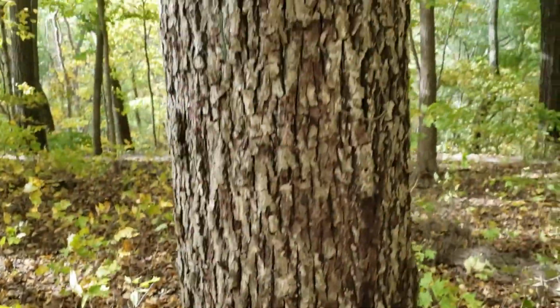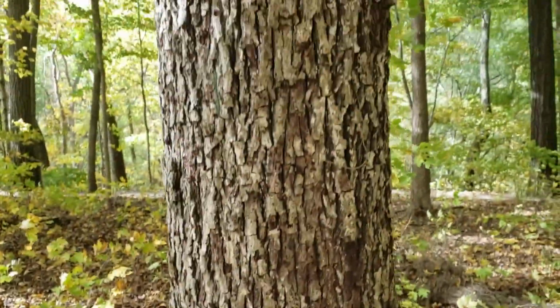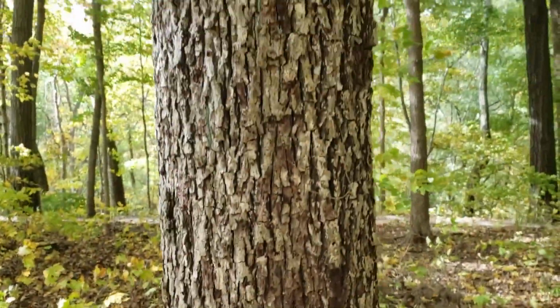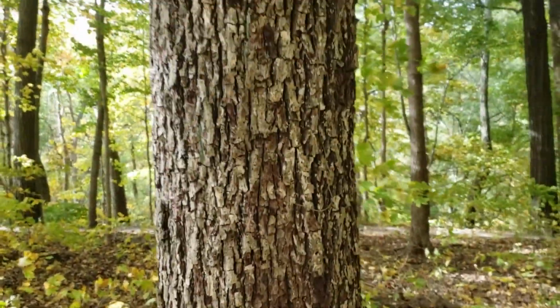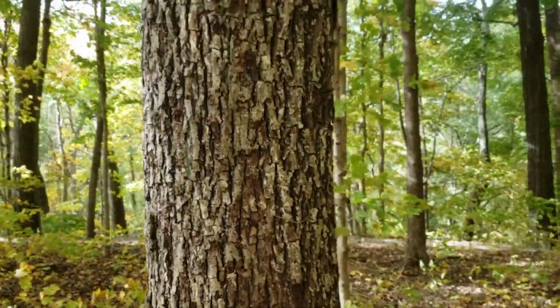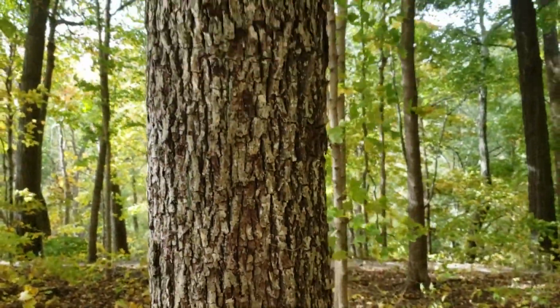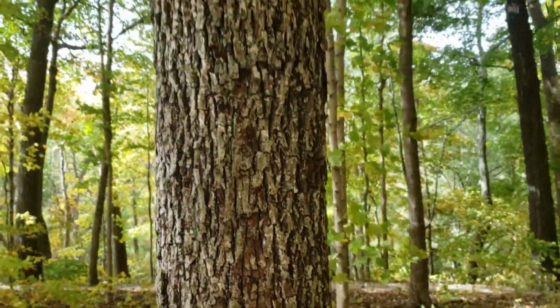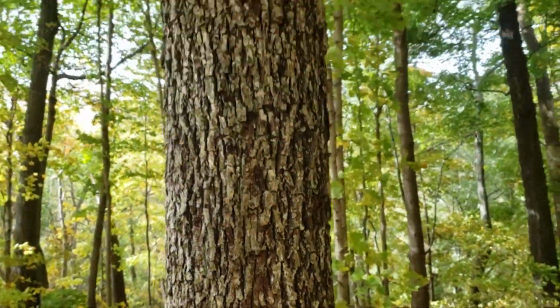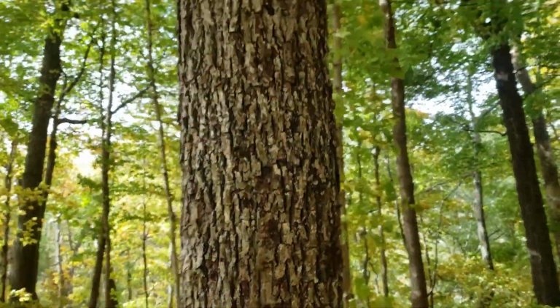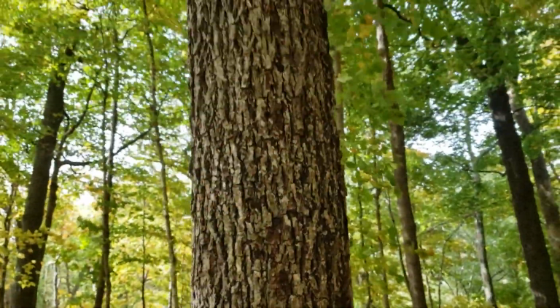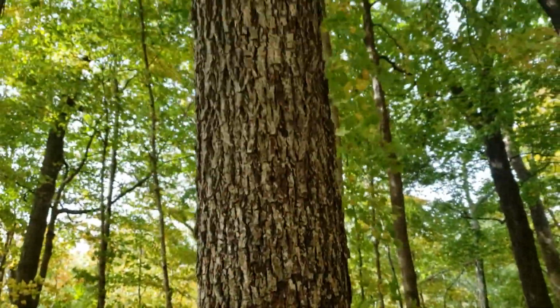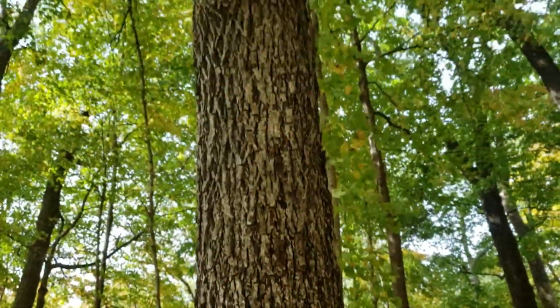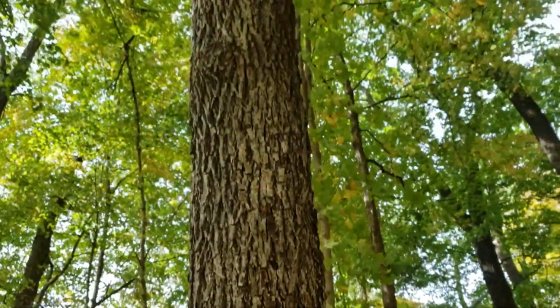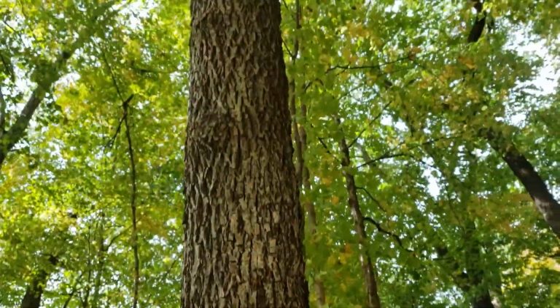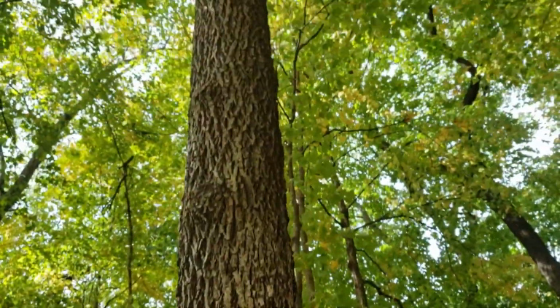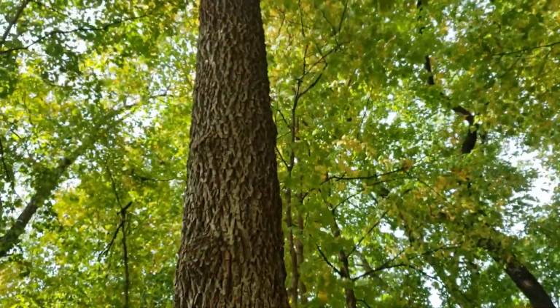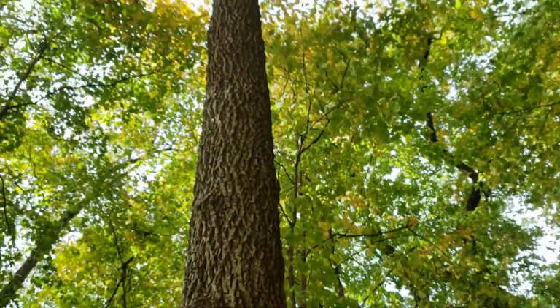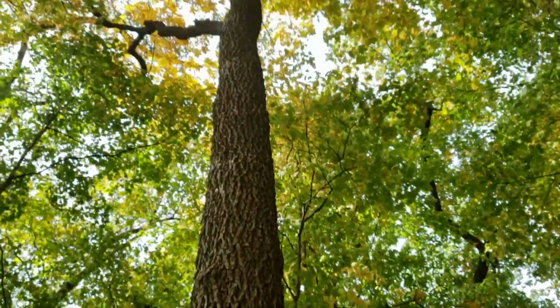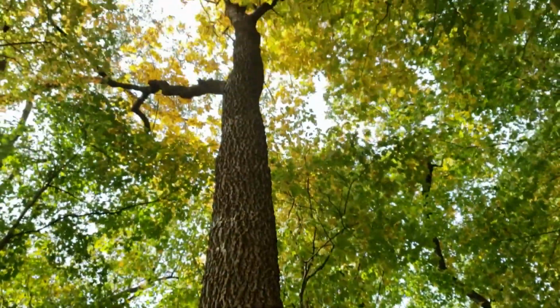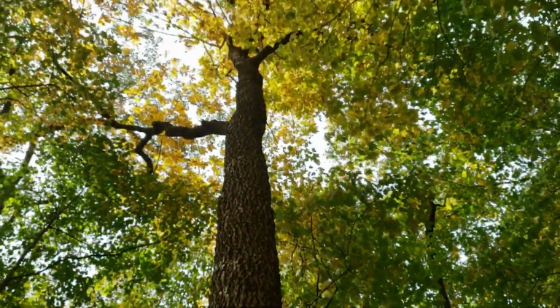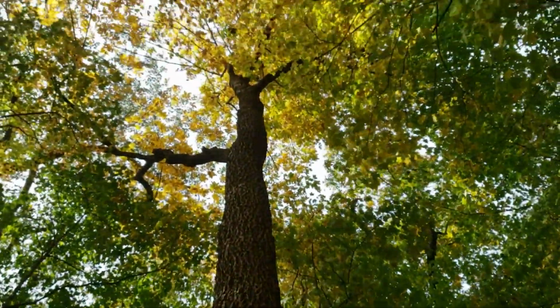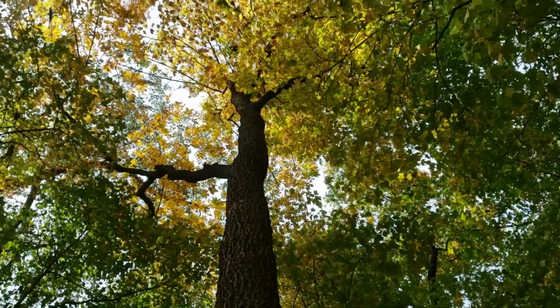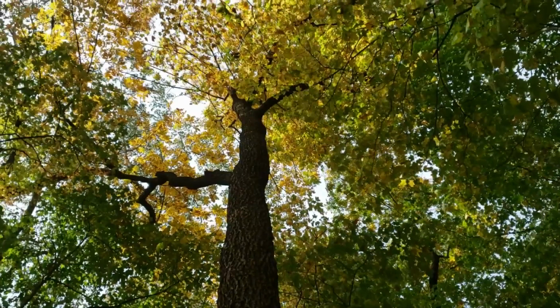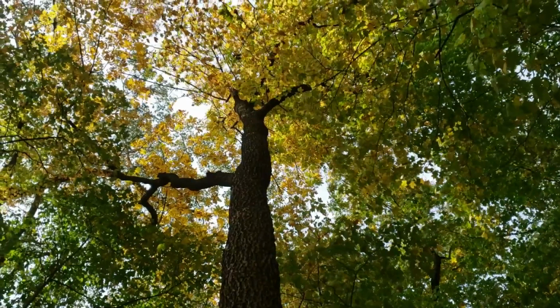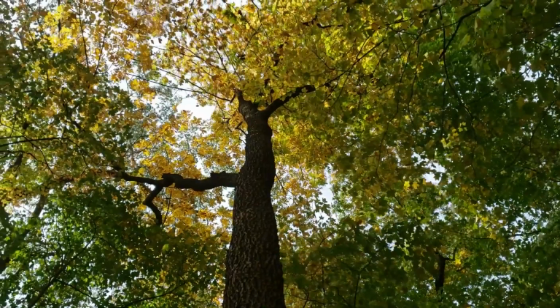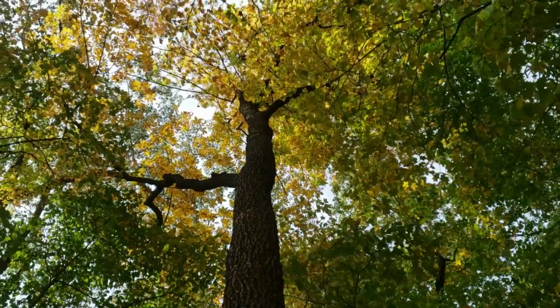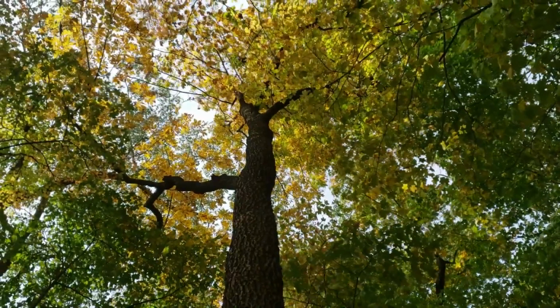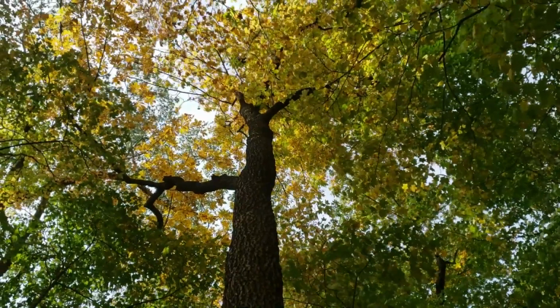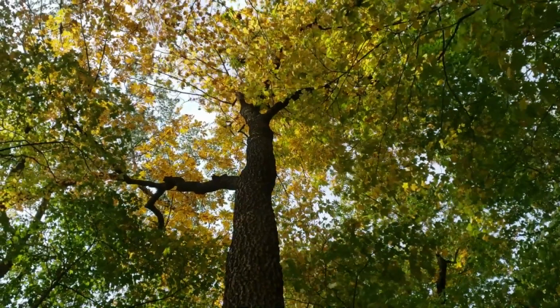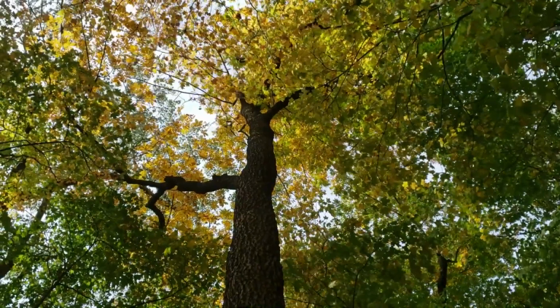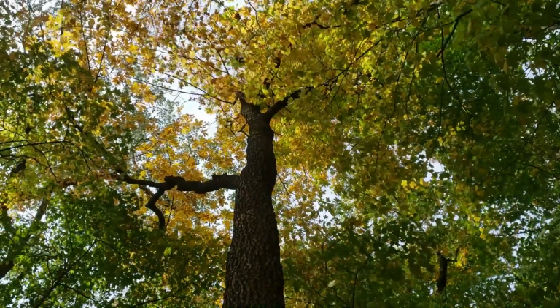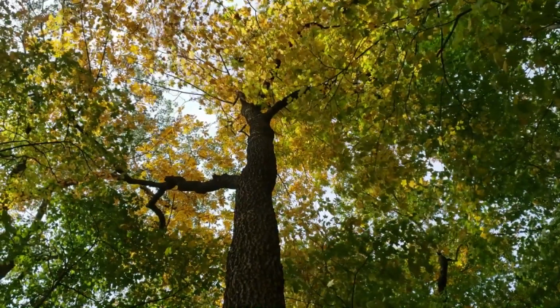So one of our hickories we find on dry sites, and oftentimes we get pretty decent yellow fall color out of that species as well.